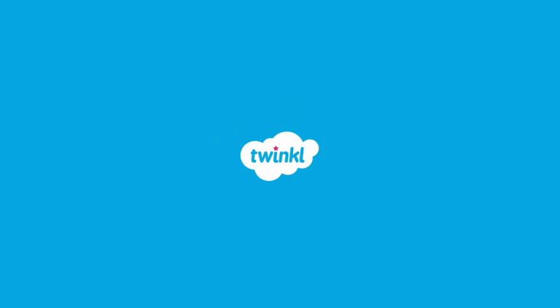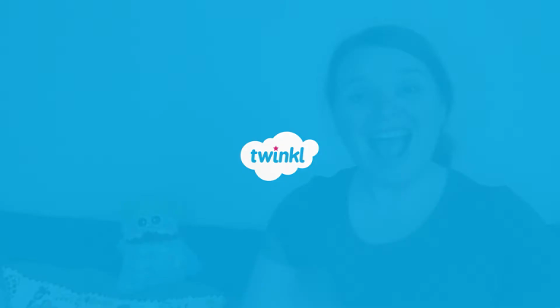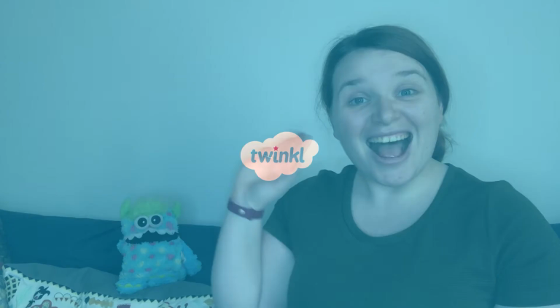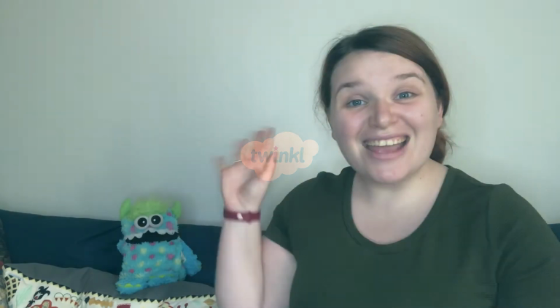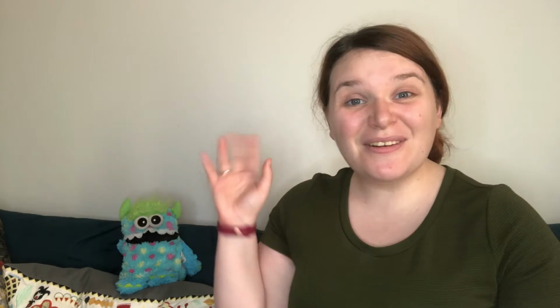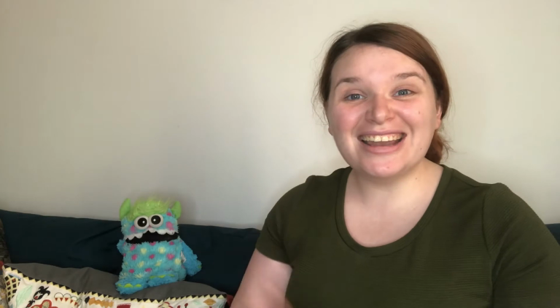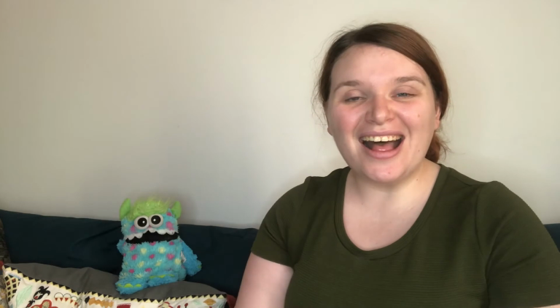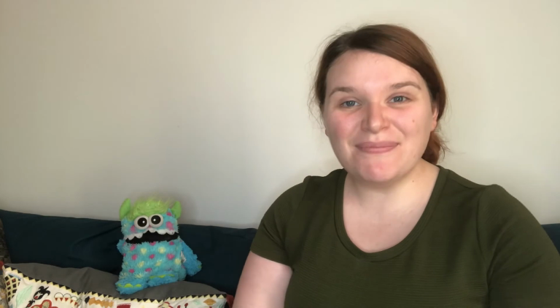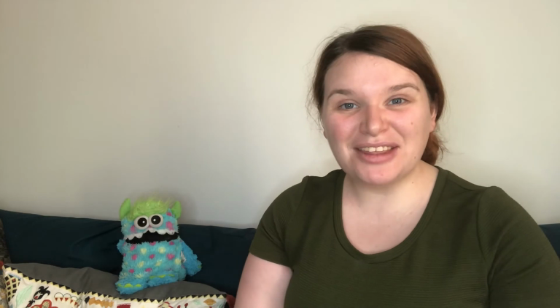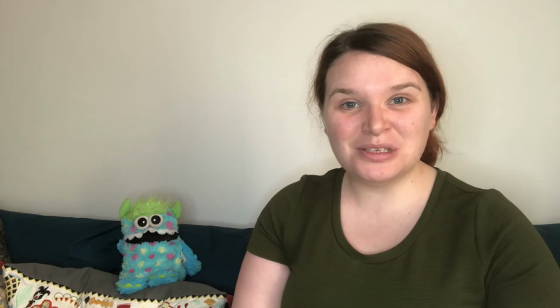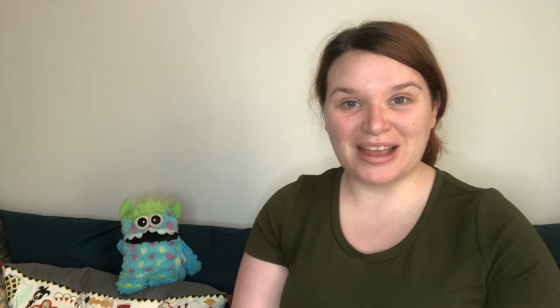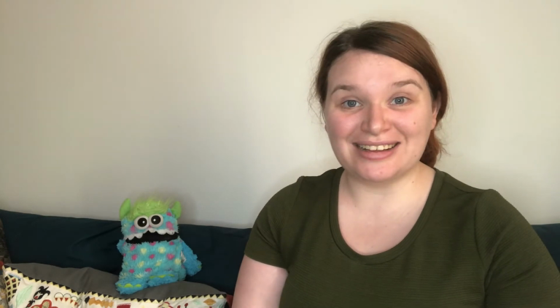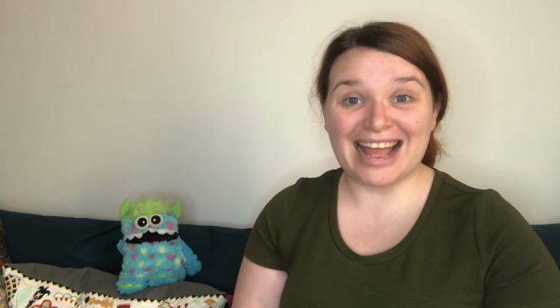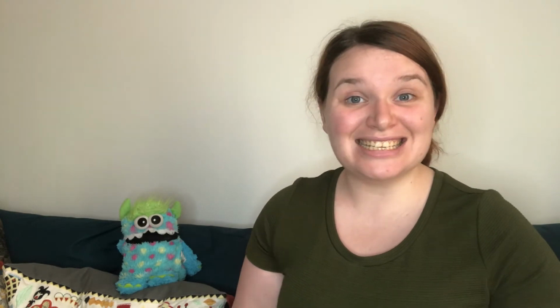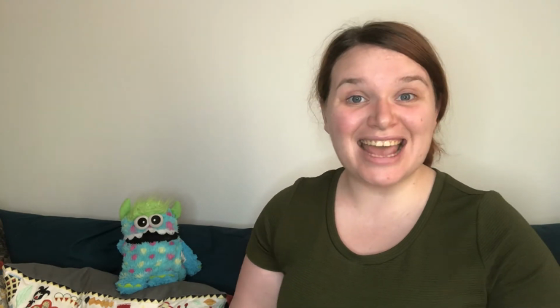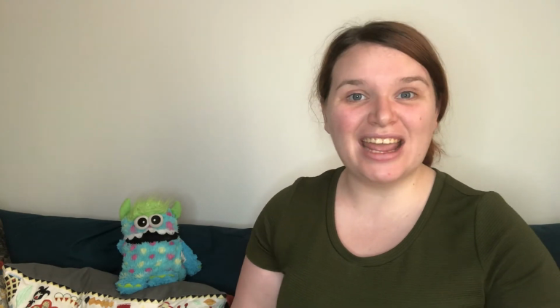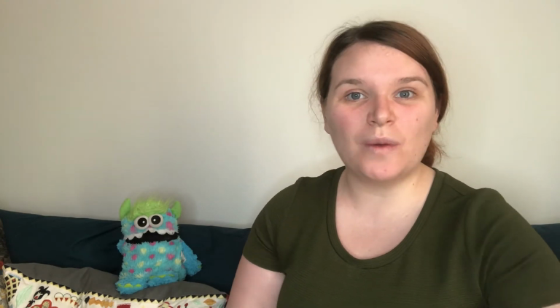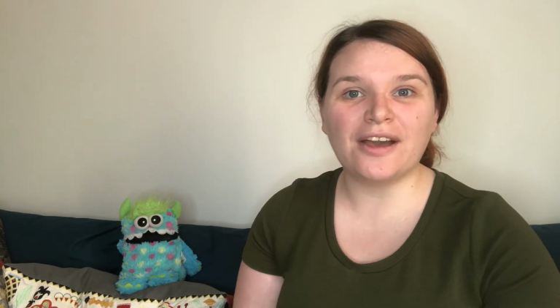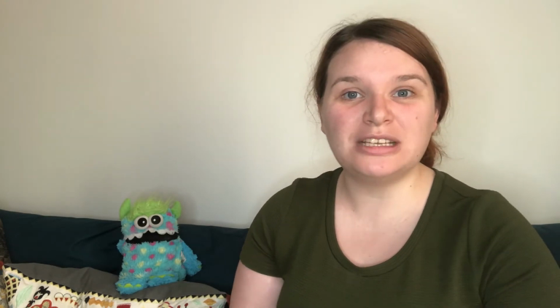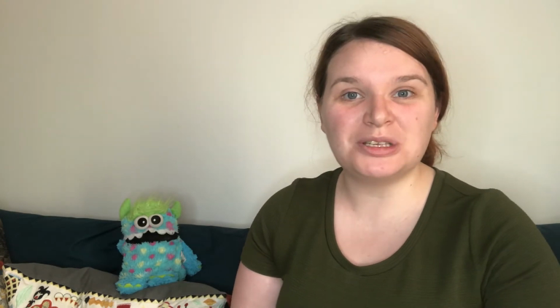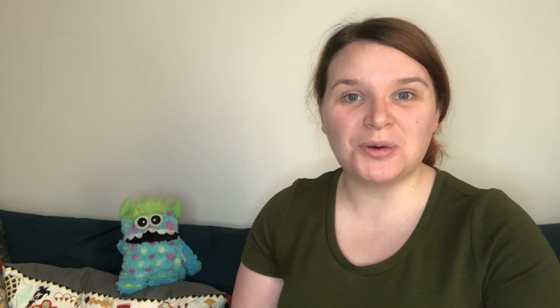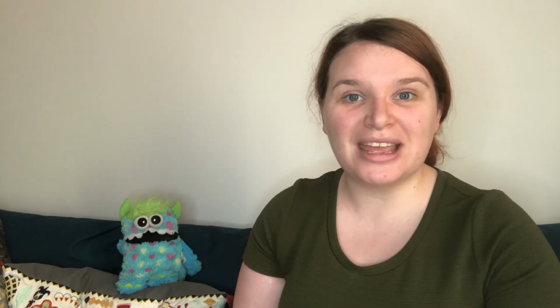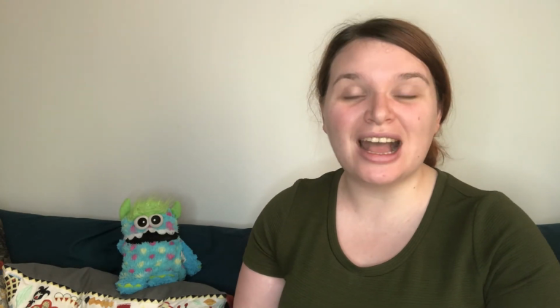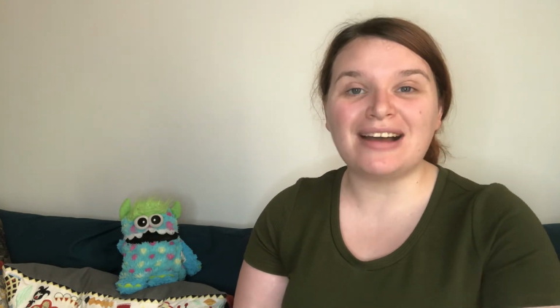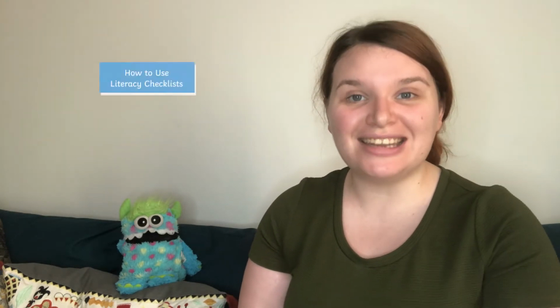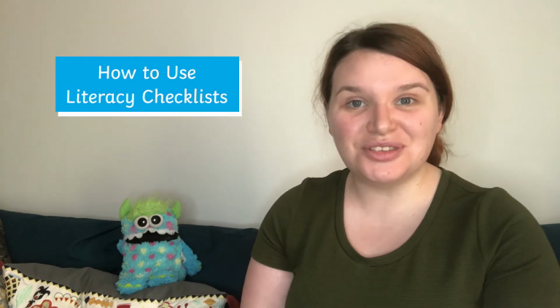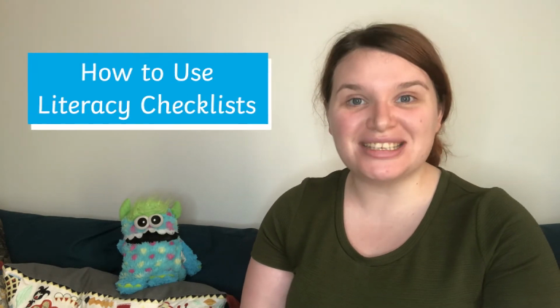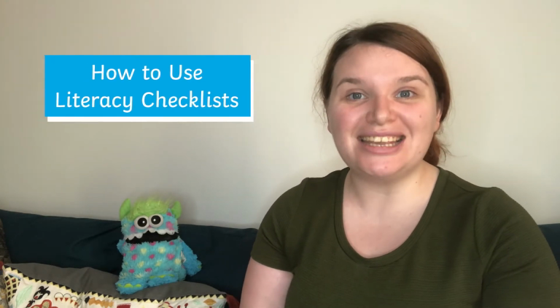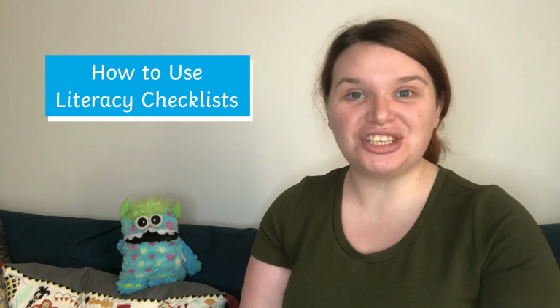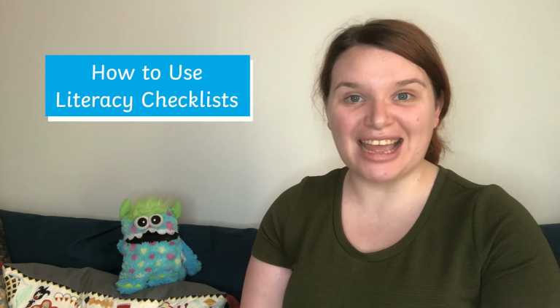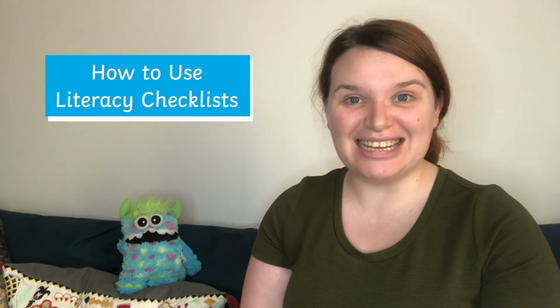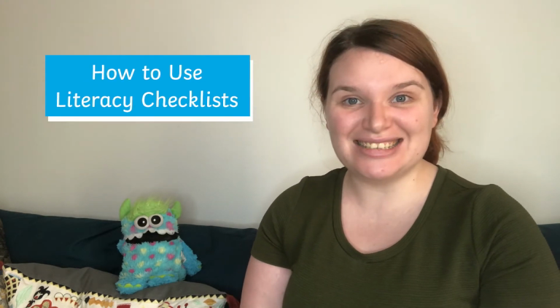Hi everyone, I'm Beth from Twinkl and today we're going to be talking about literacy checklists.